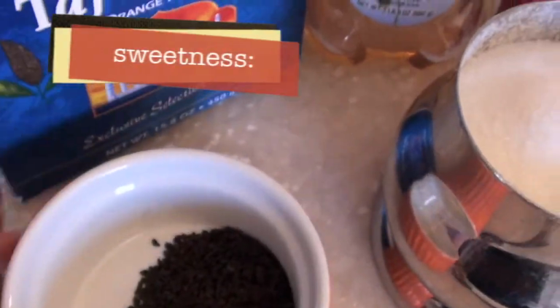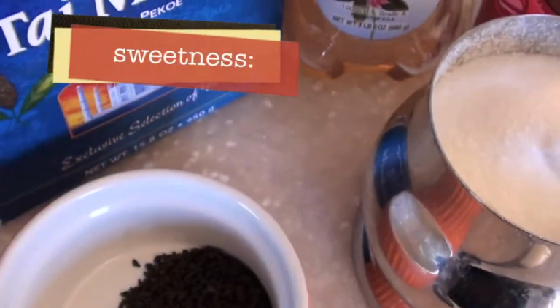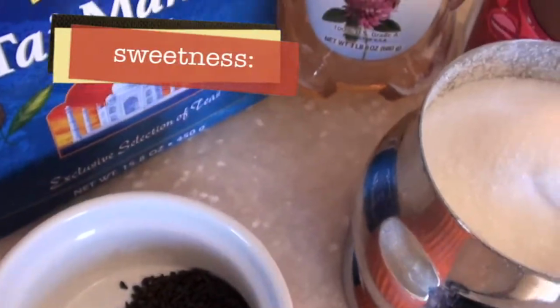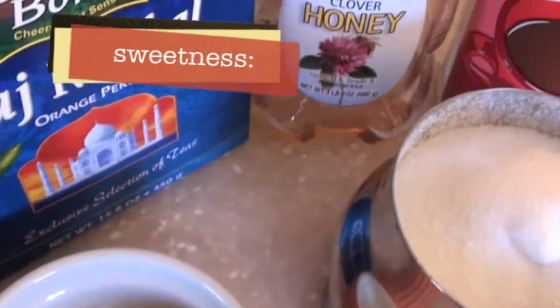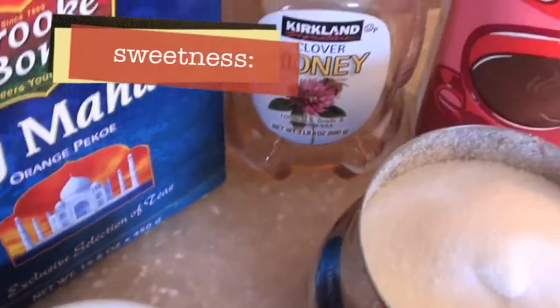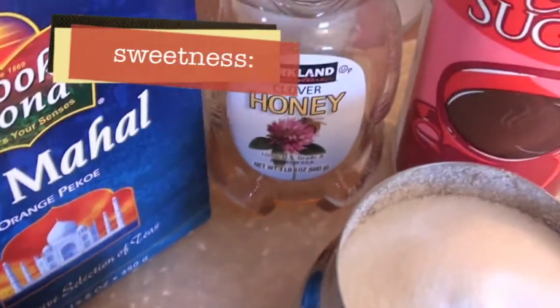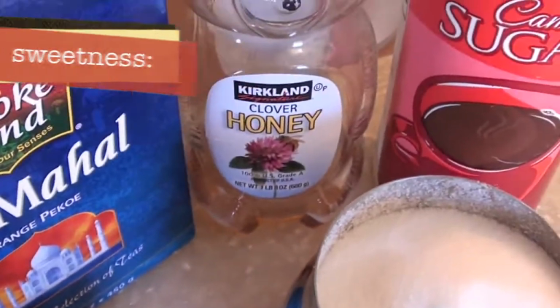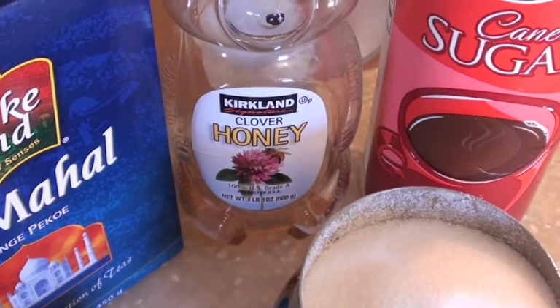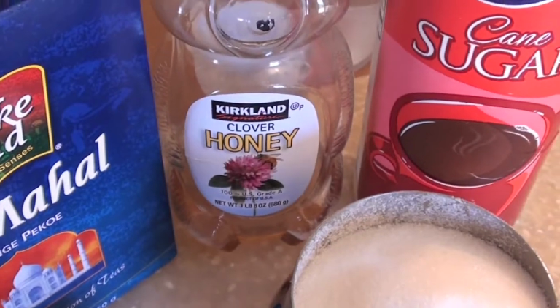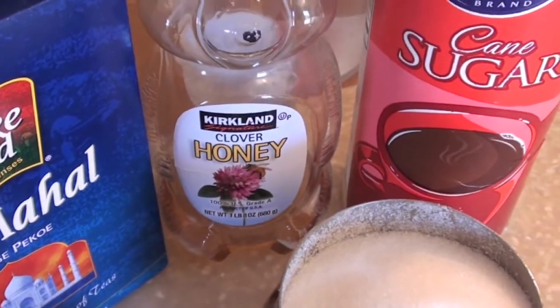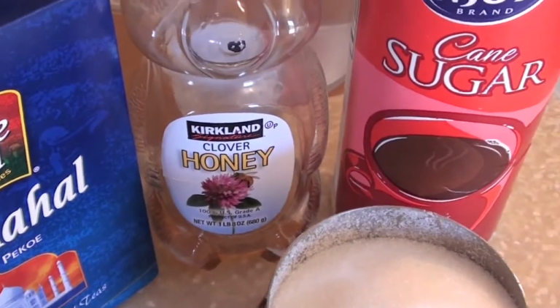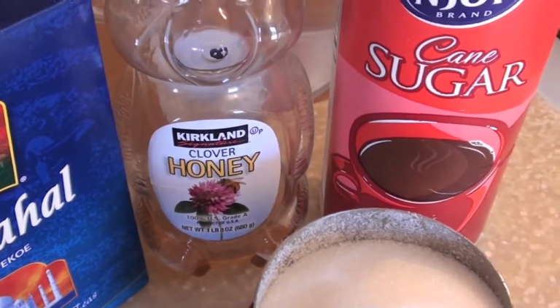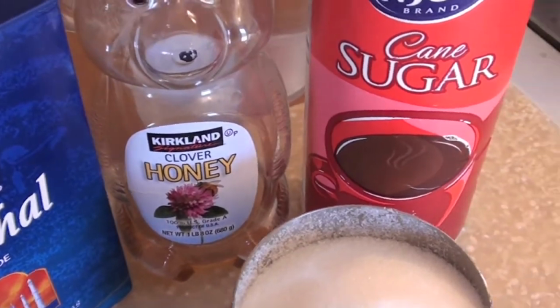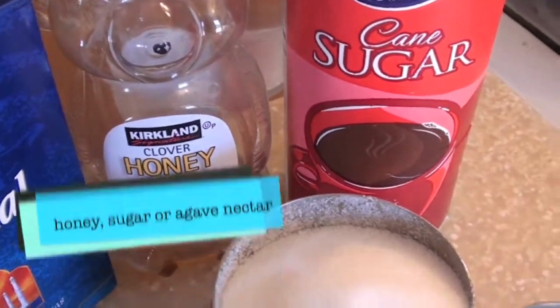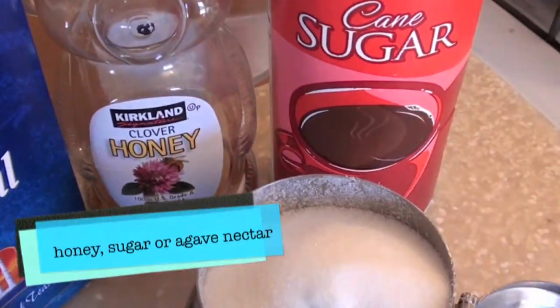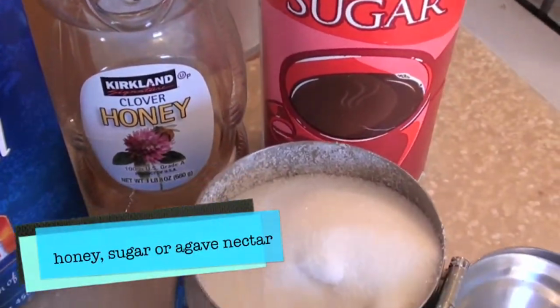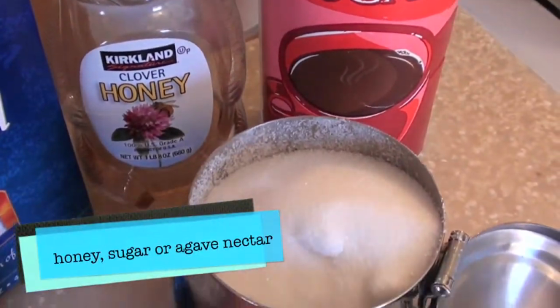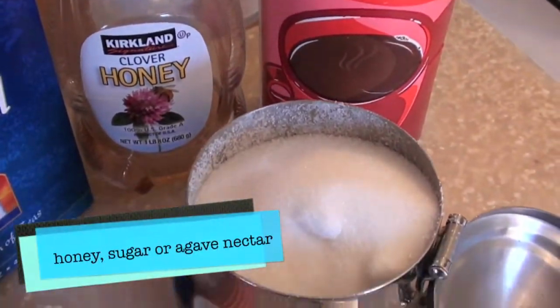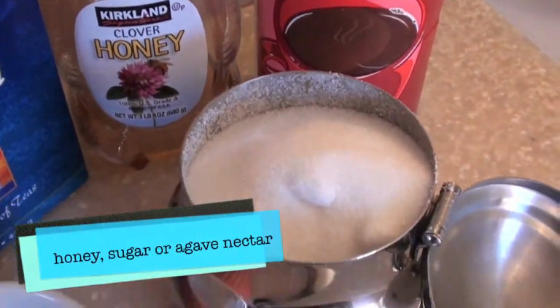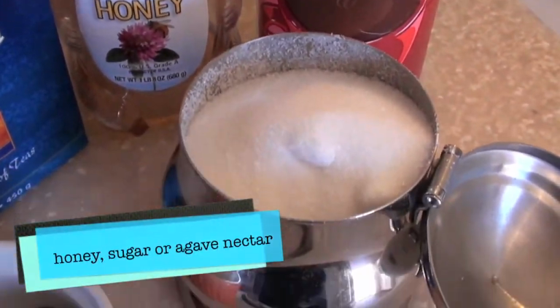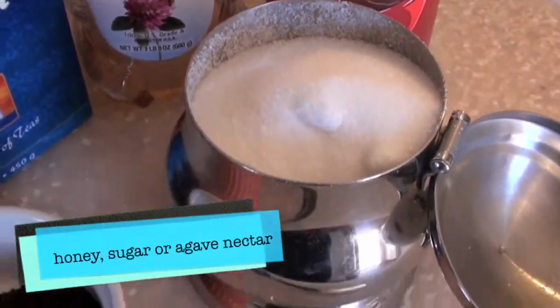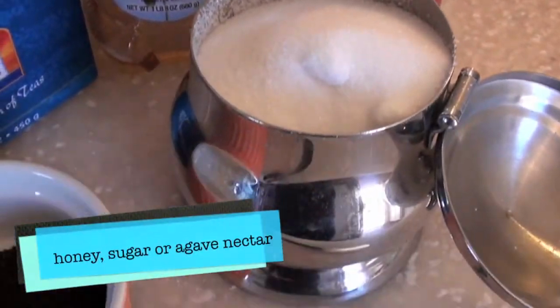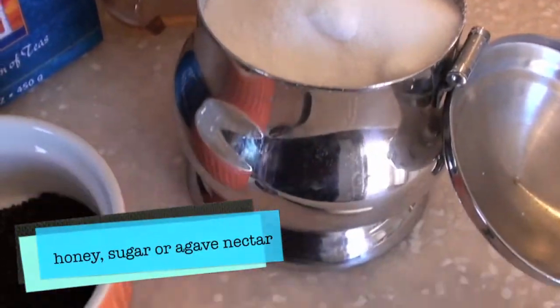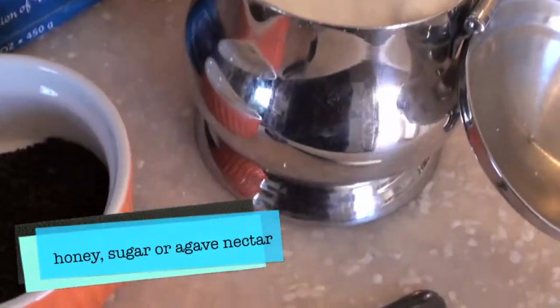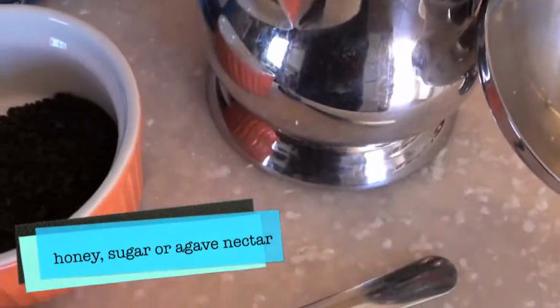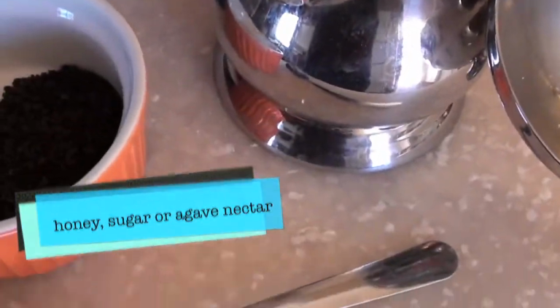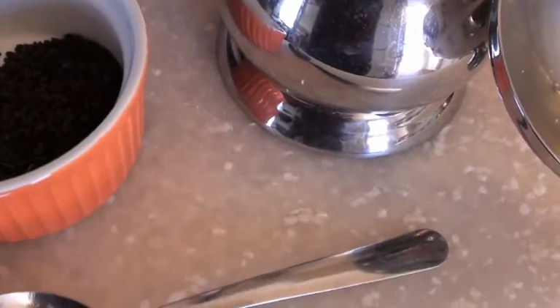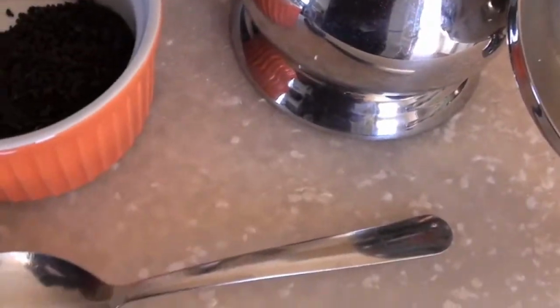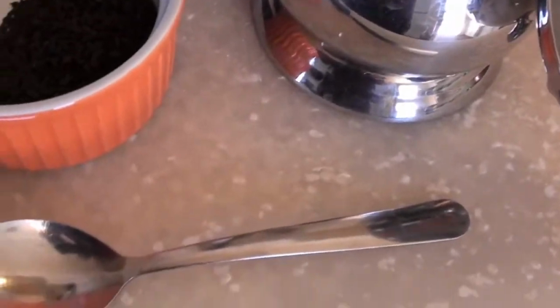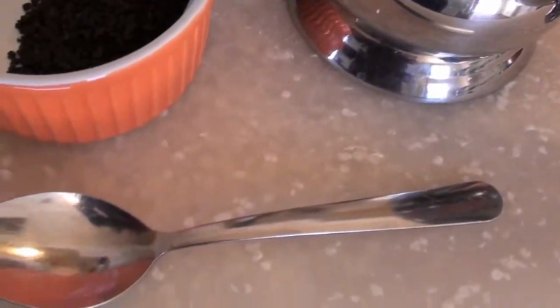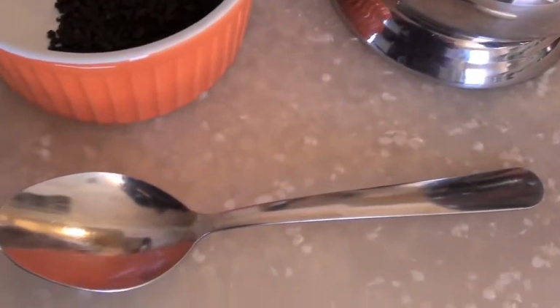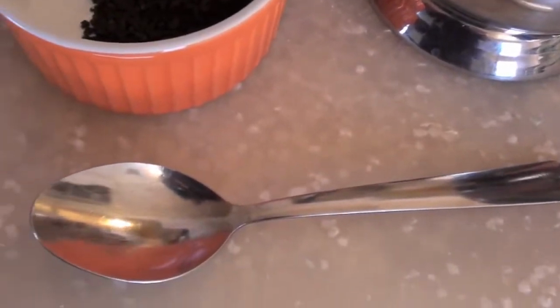For sweetener, add honey, sugar, or agave nectar, or nothing at all if that's what you prefer.